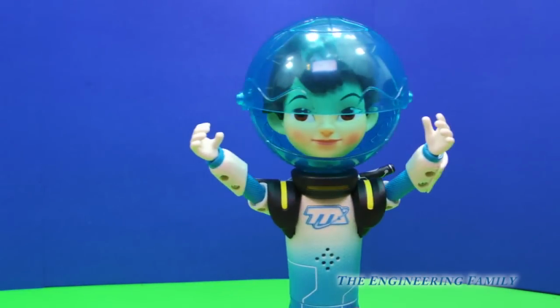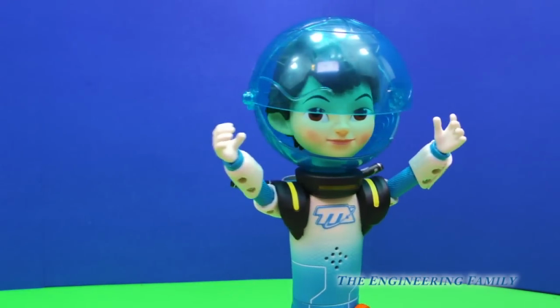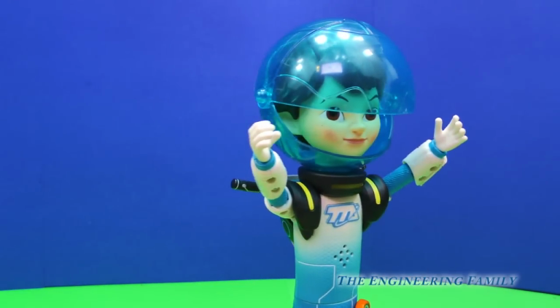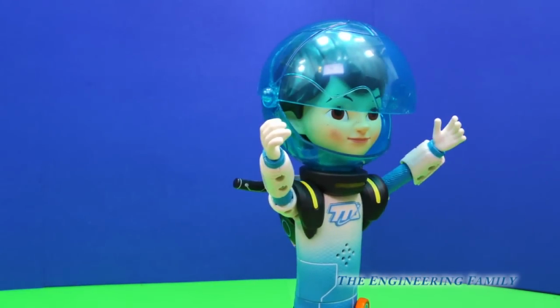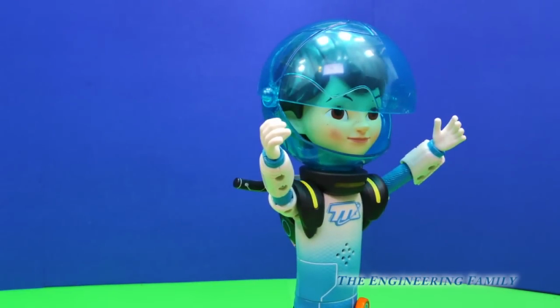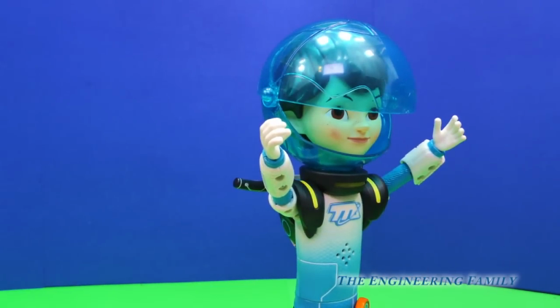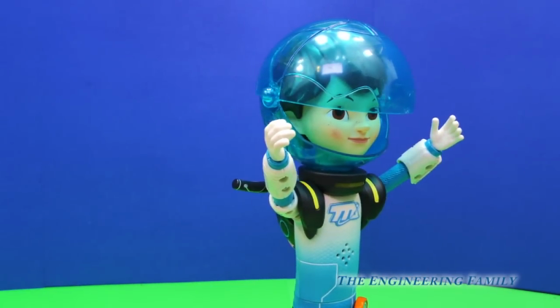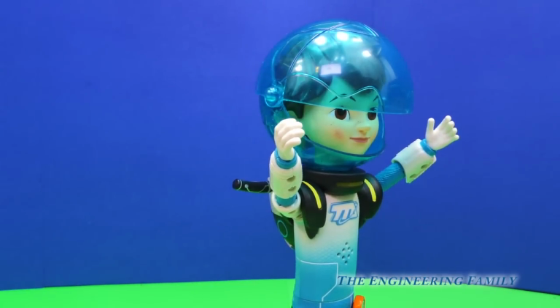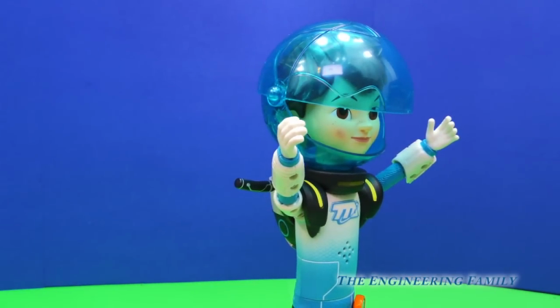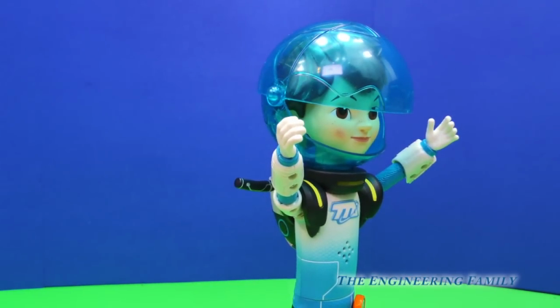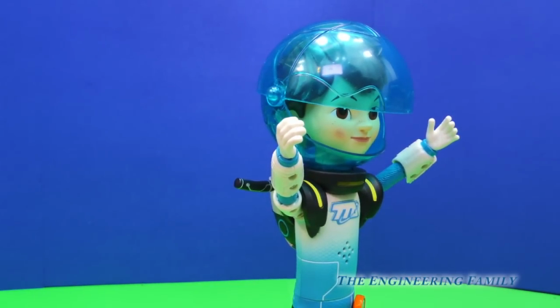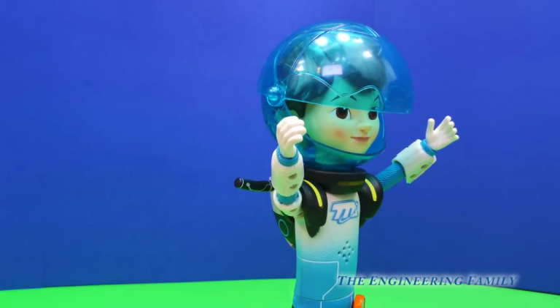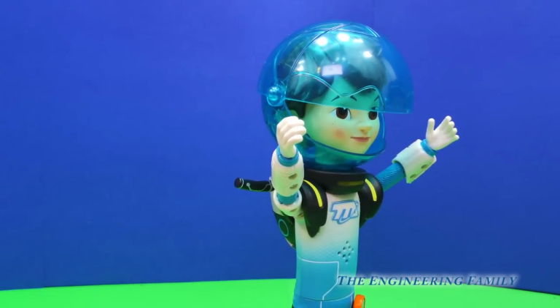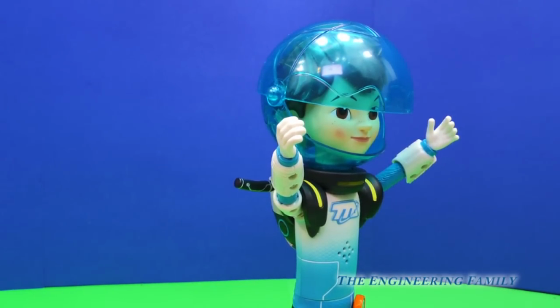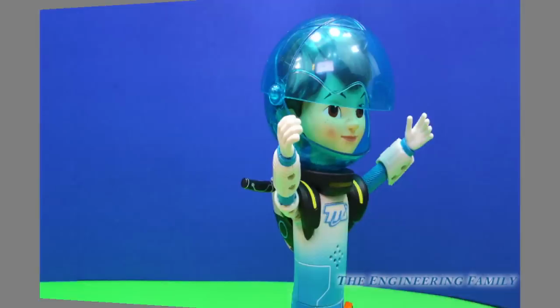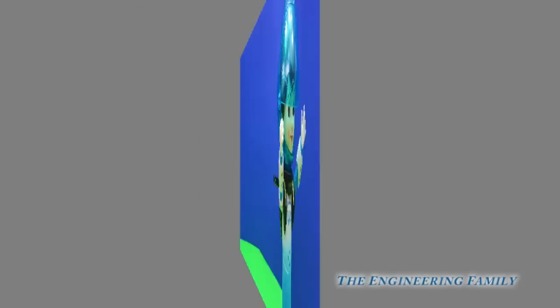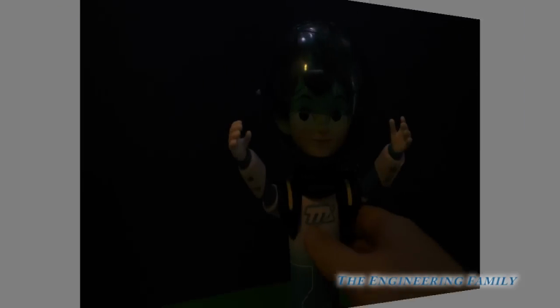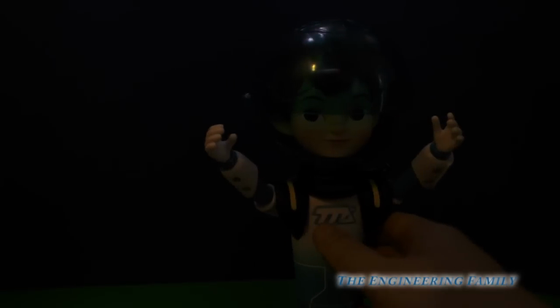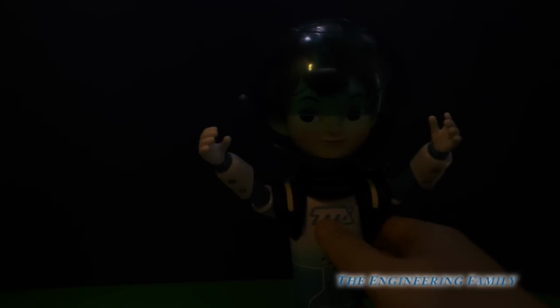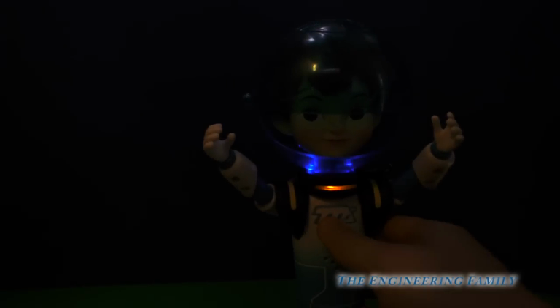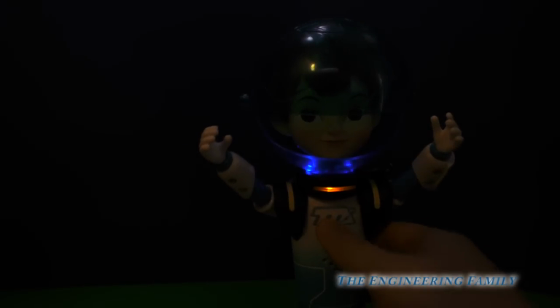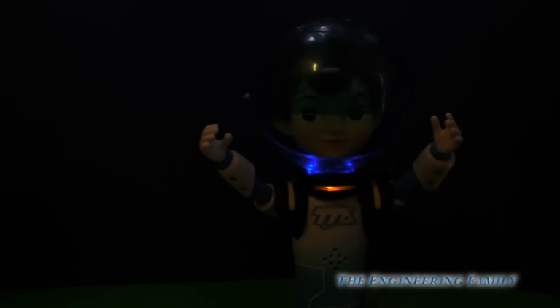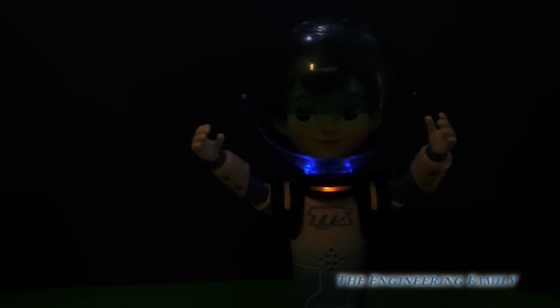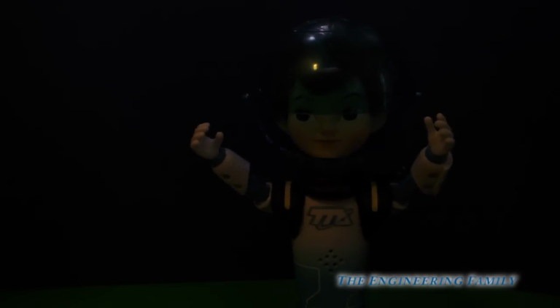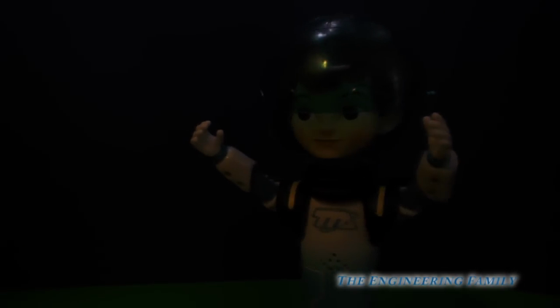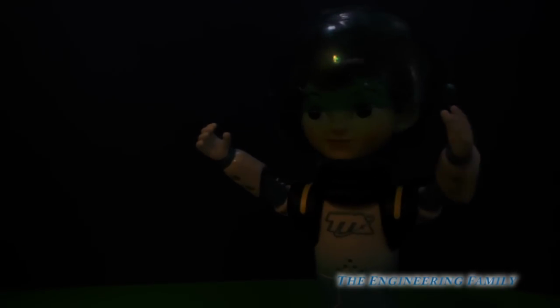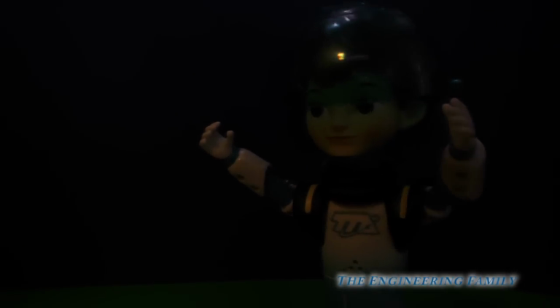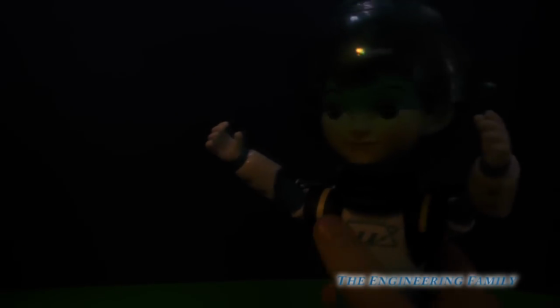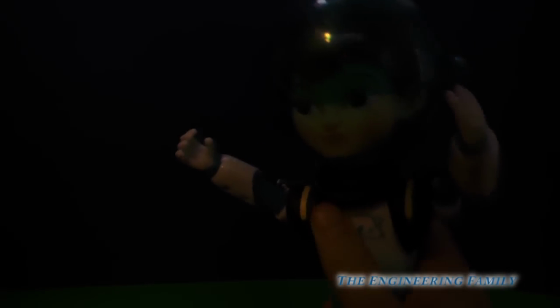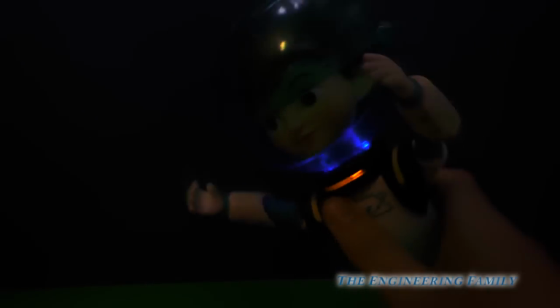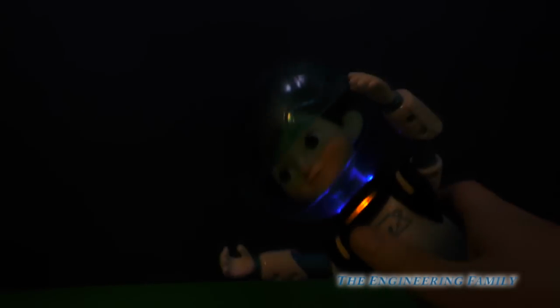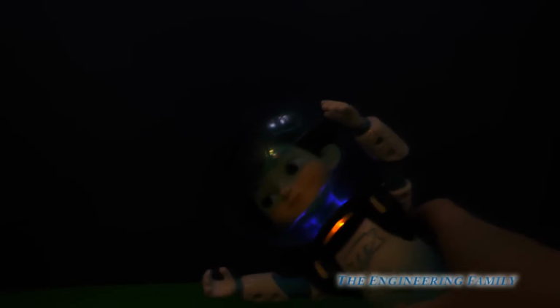You wanna see what that looks like in the dark? That's gonna be really cool. Now let's push the button. It's like he's floatin' in space.